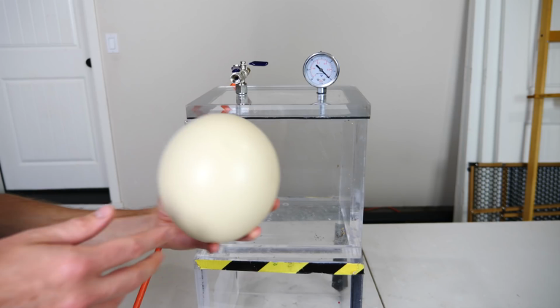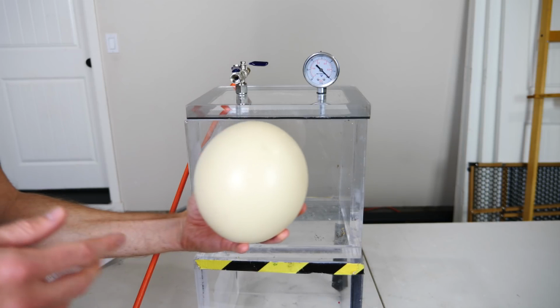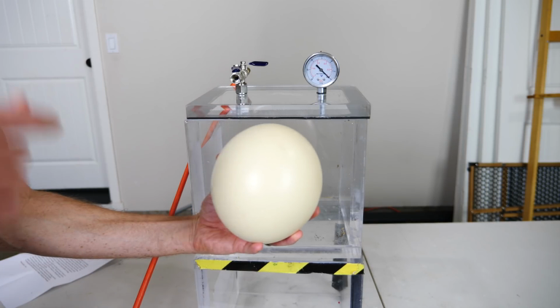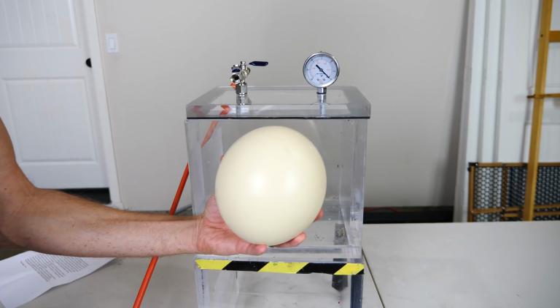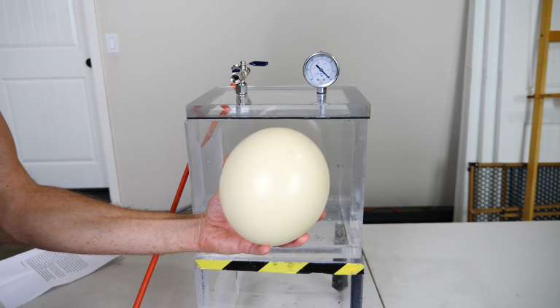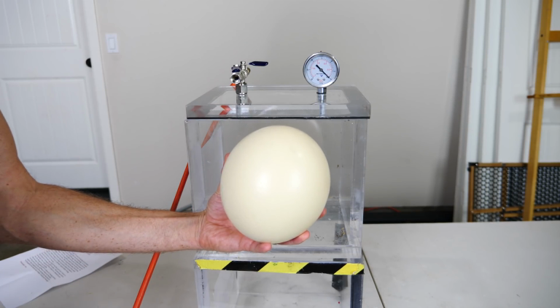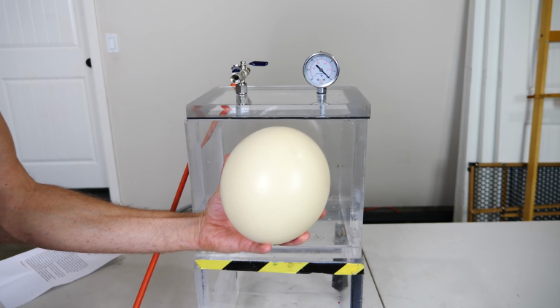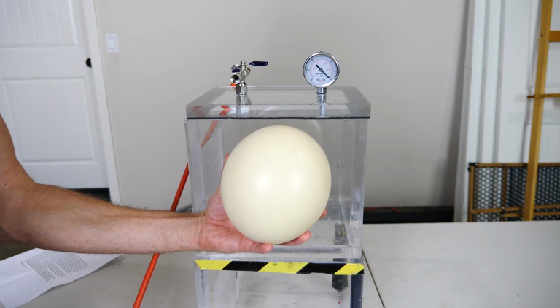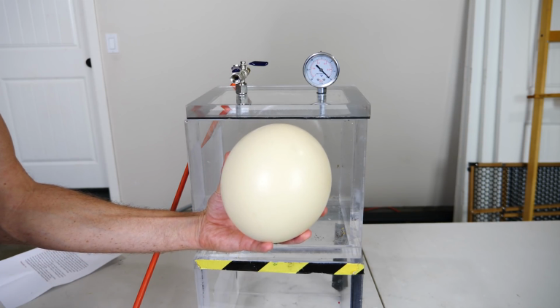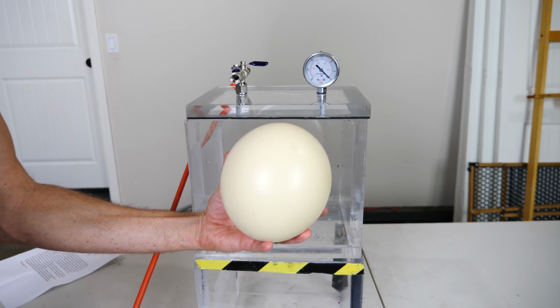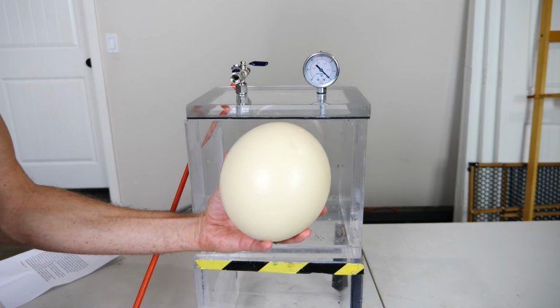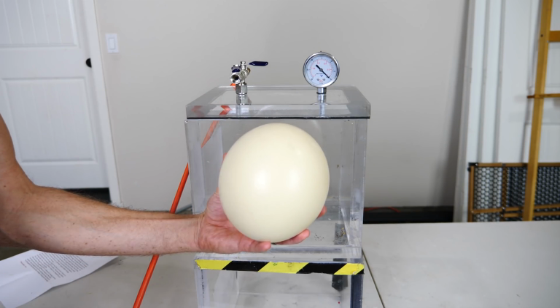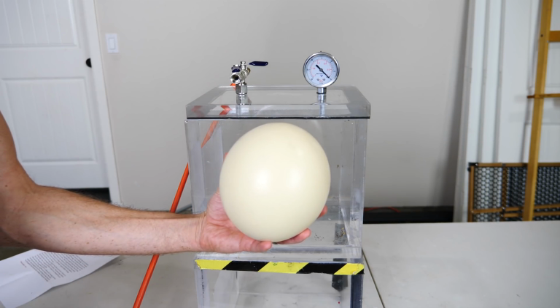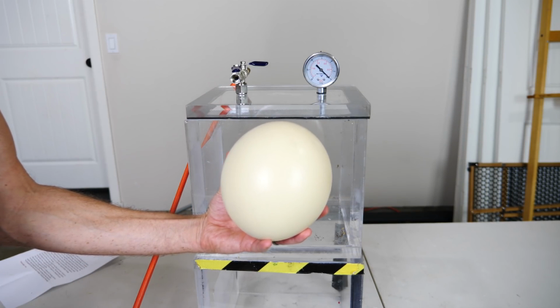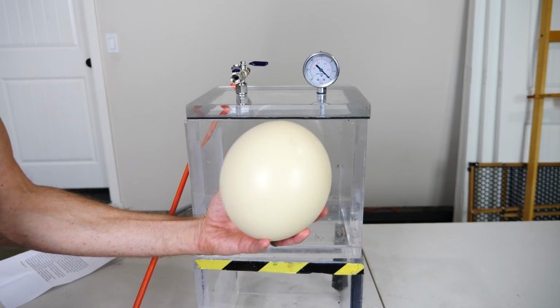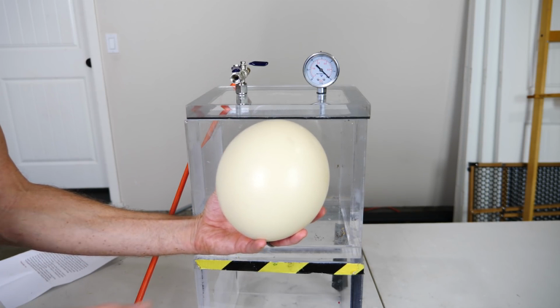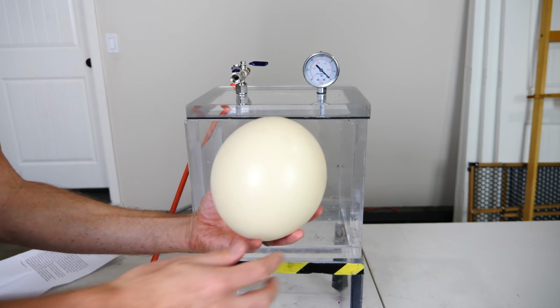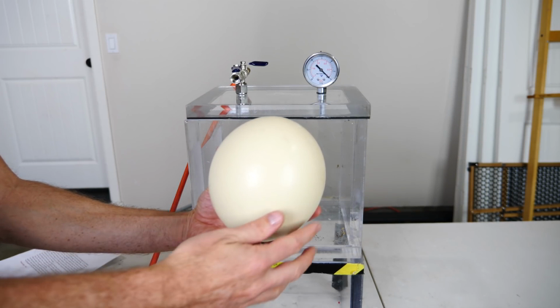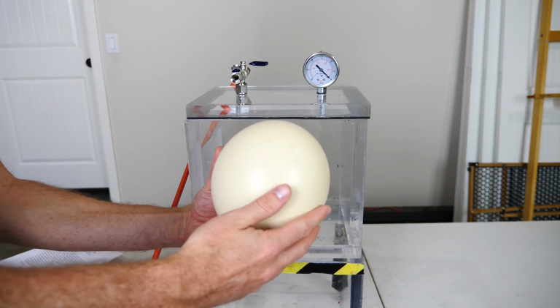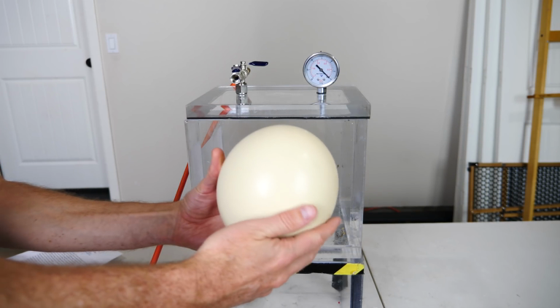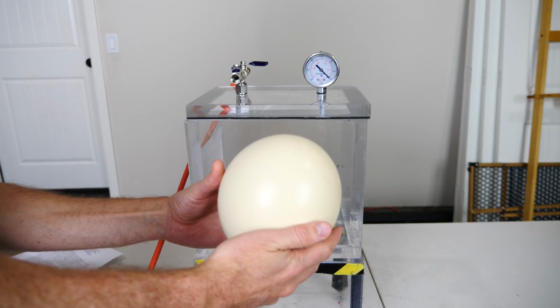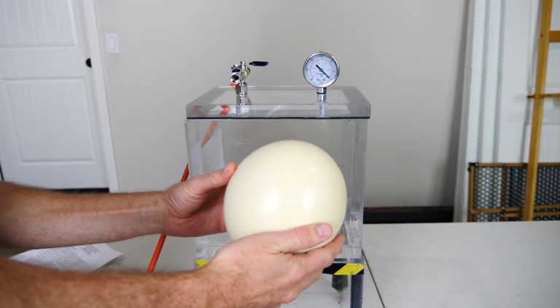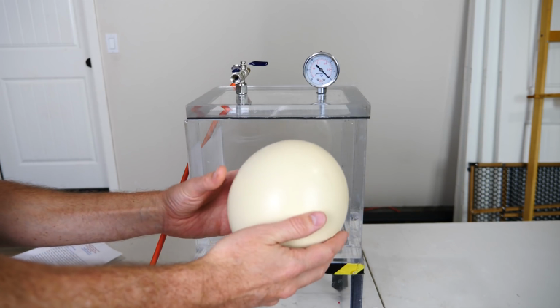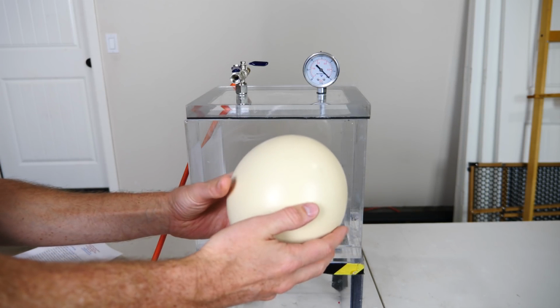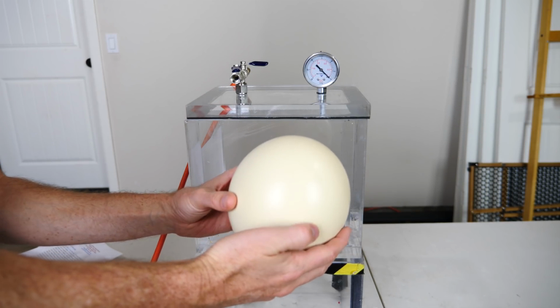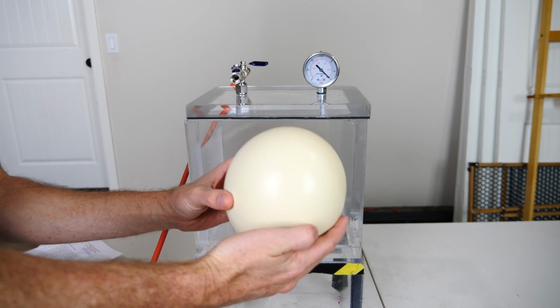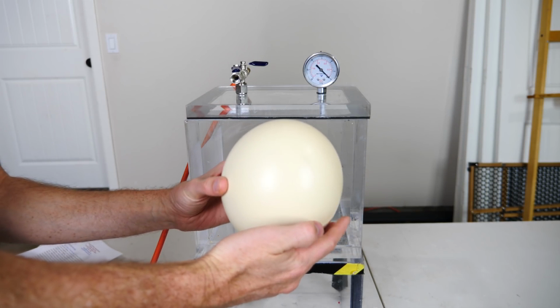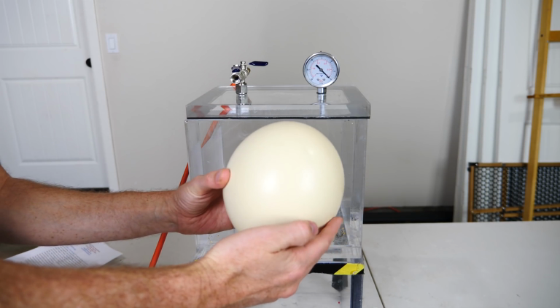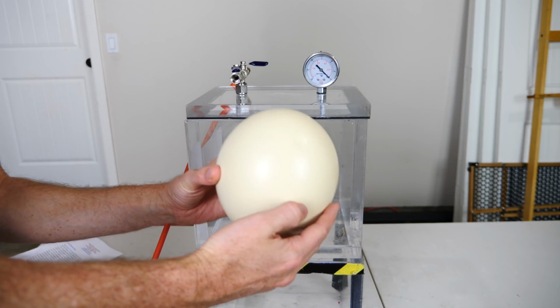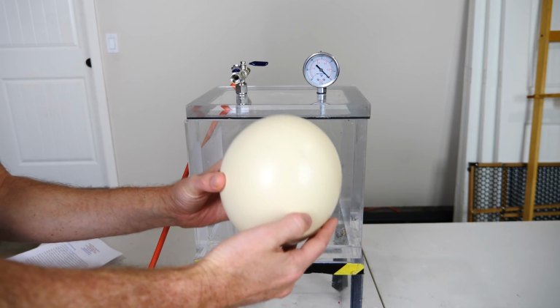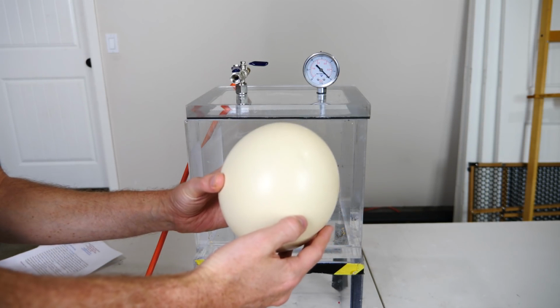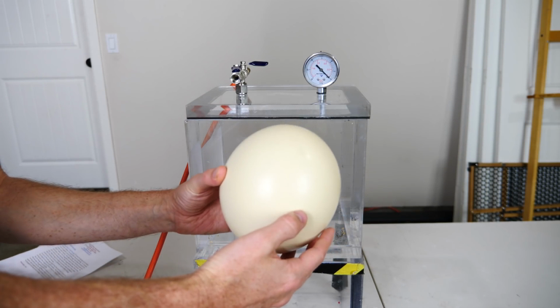Hey everyone, today I'm going to be putting an ostrich egg in my vacuum chamber to see if it actually explodes.